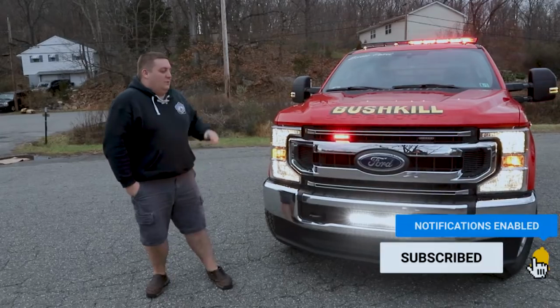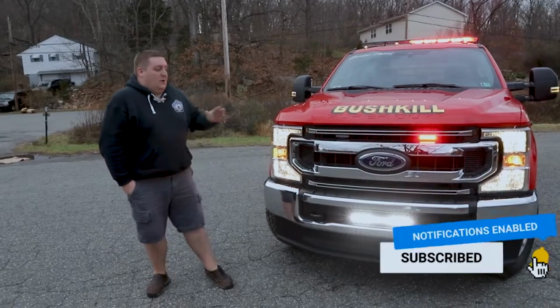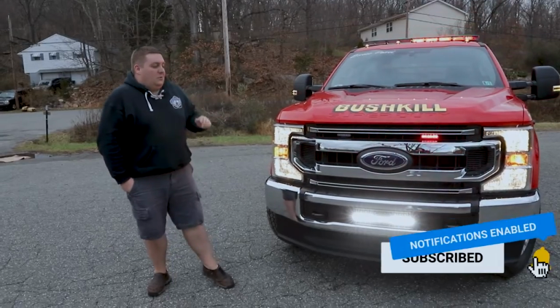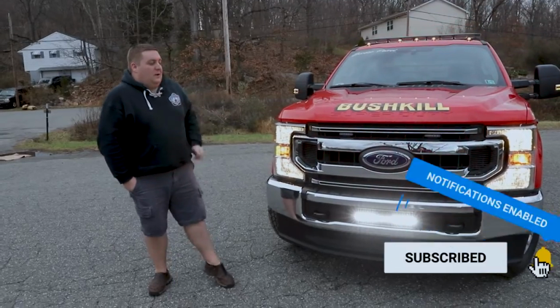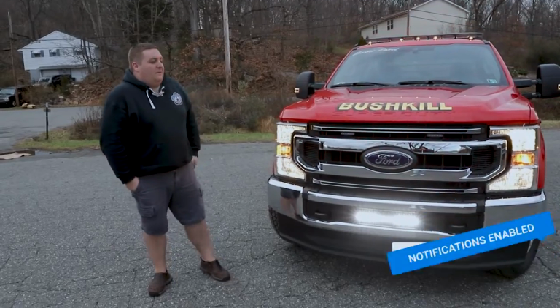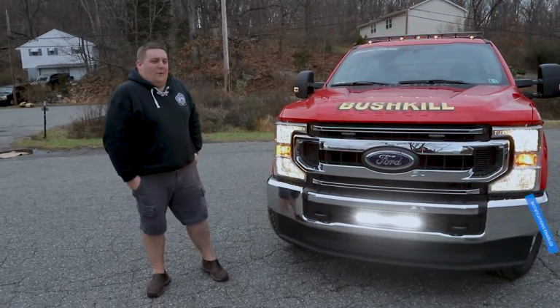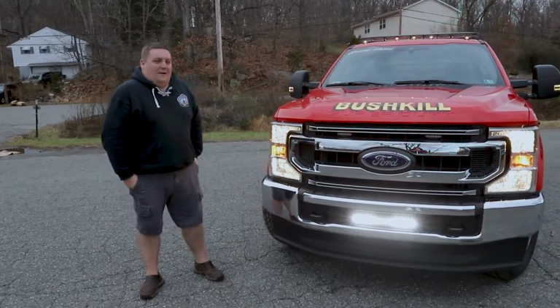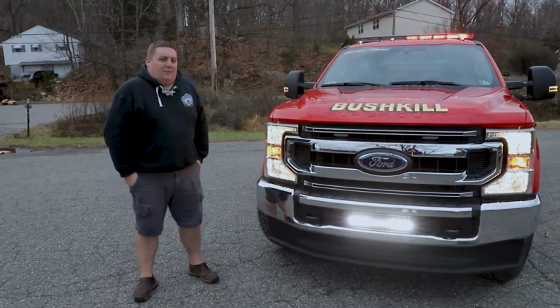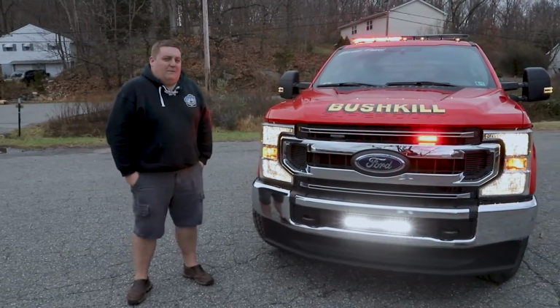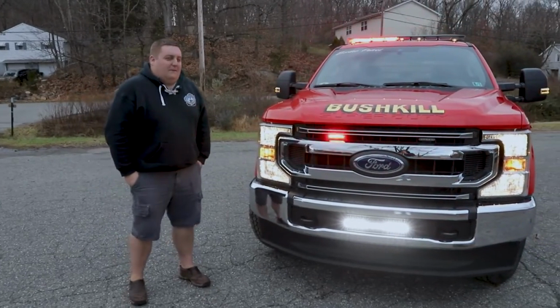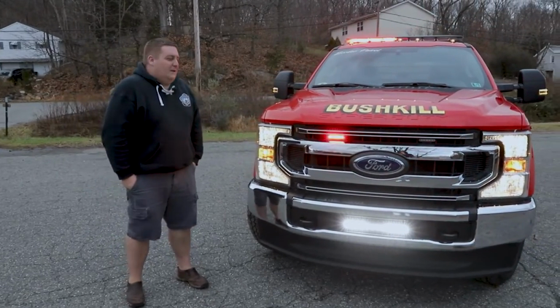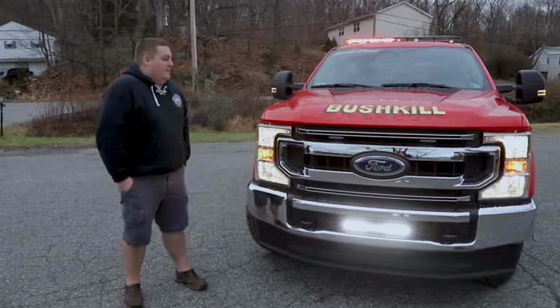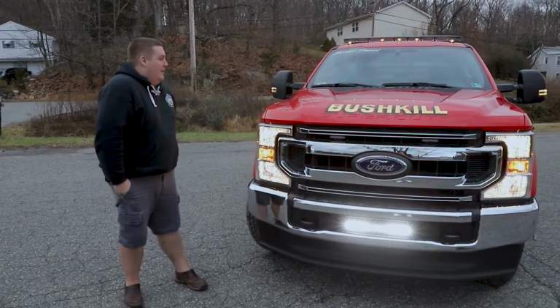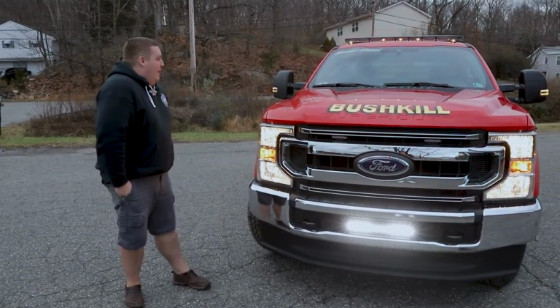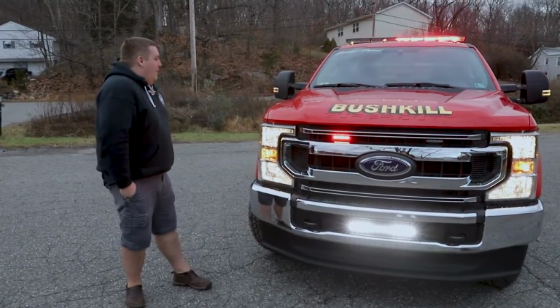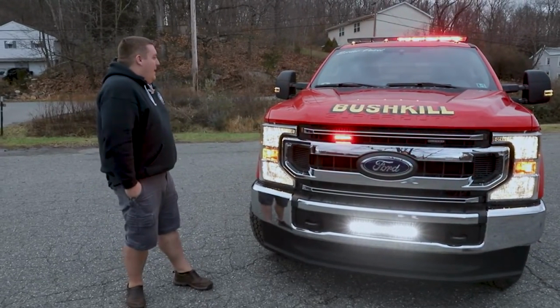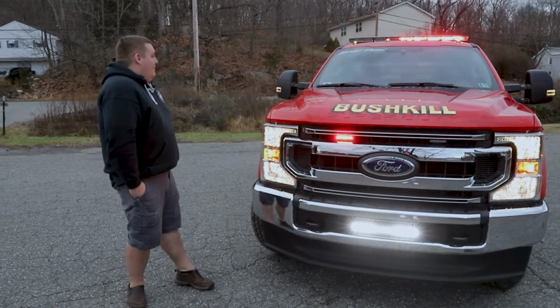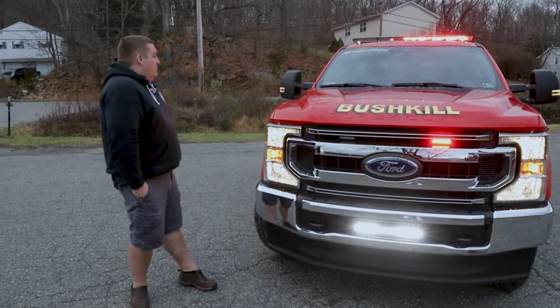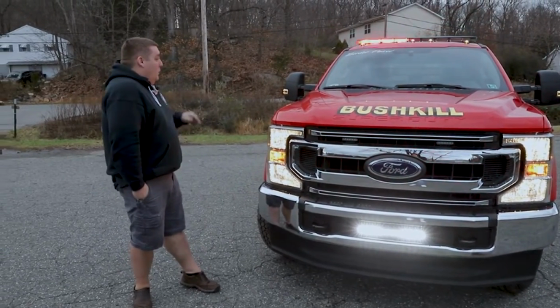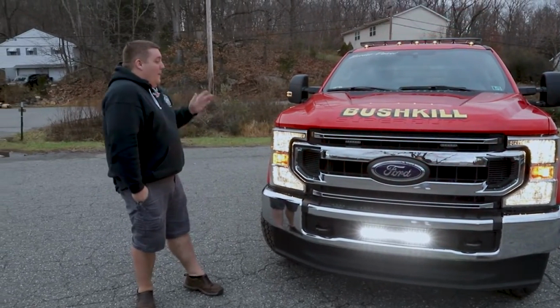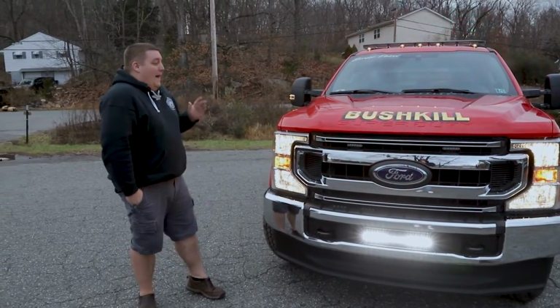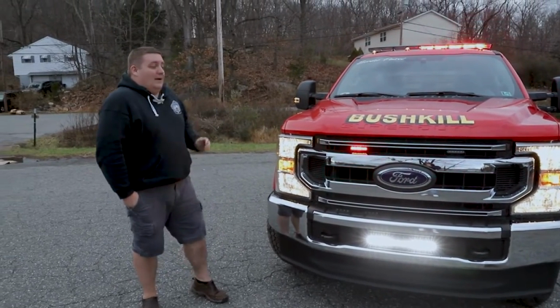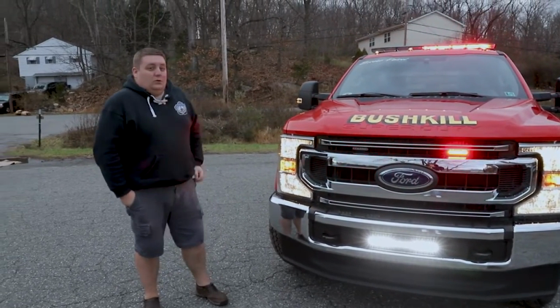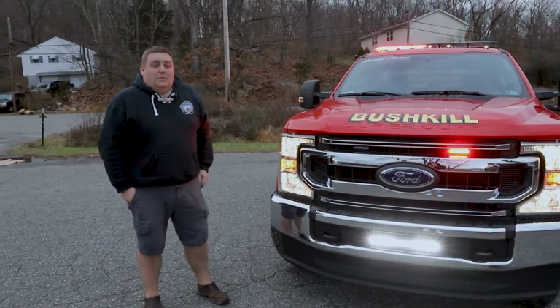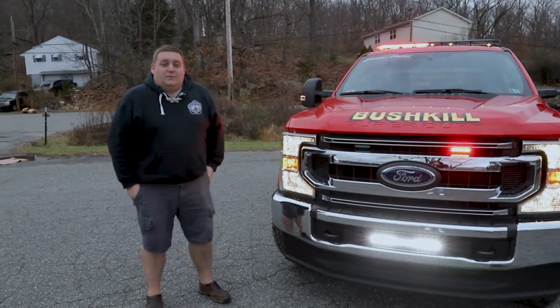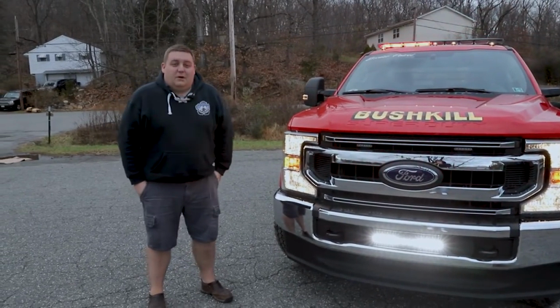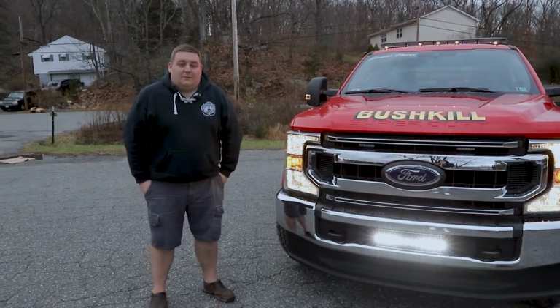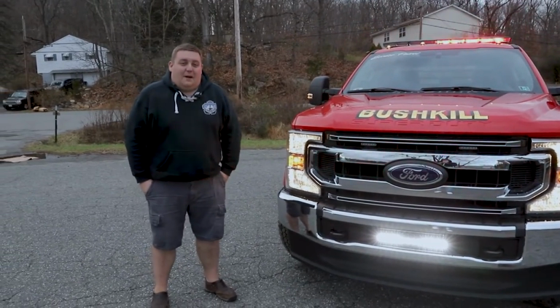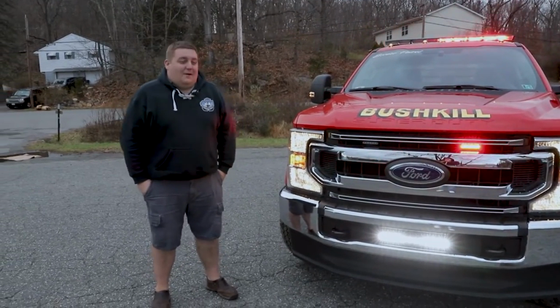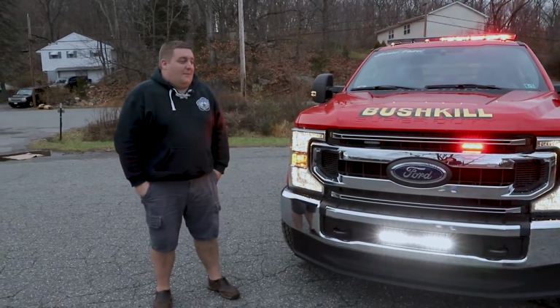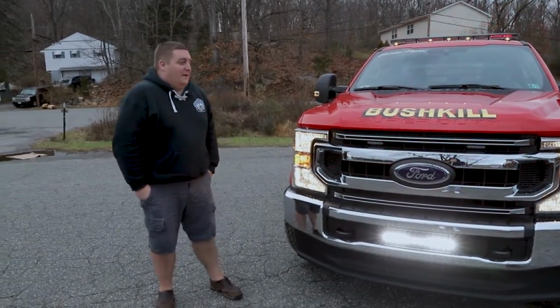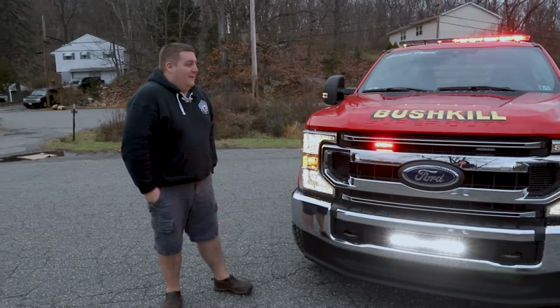This is a 2020 Ford F-350. We have a Duramag aluminum service body on the back of it.